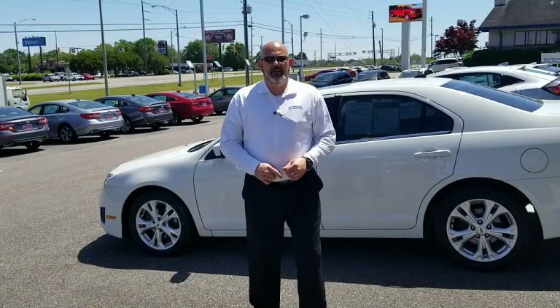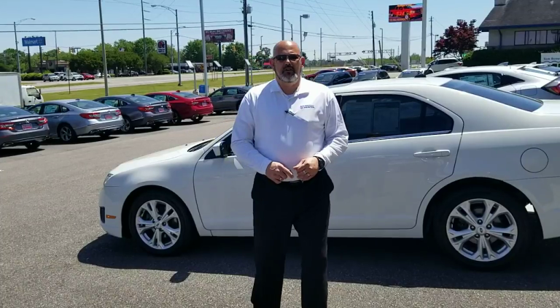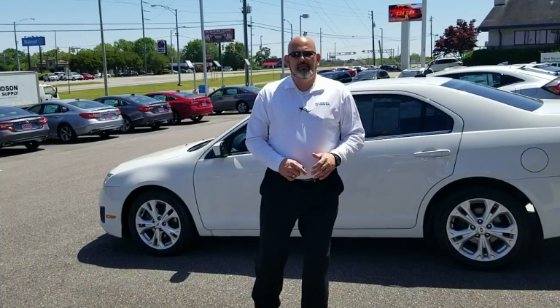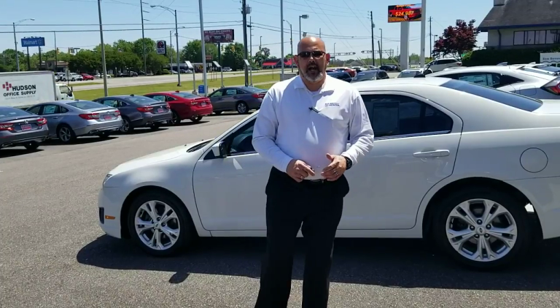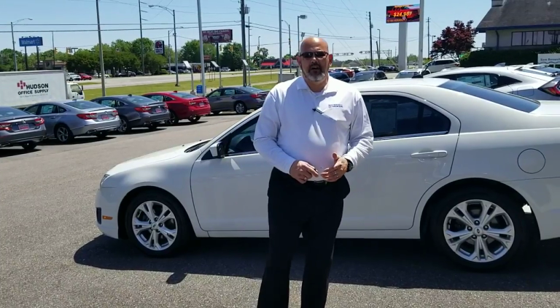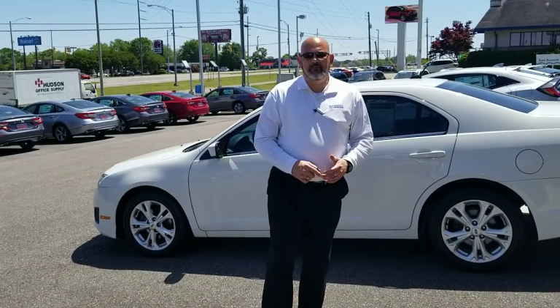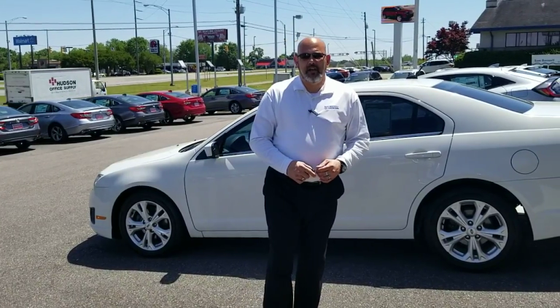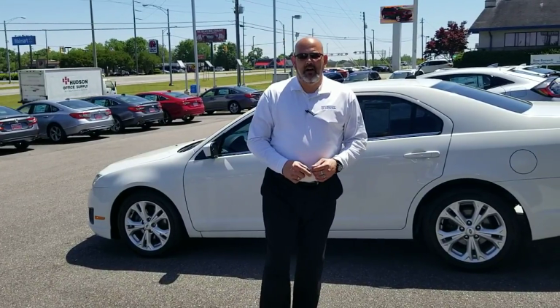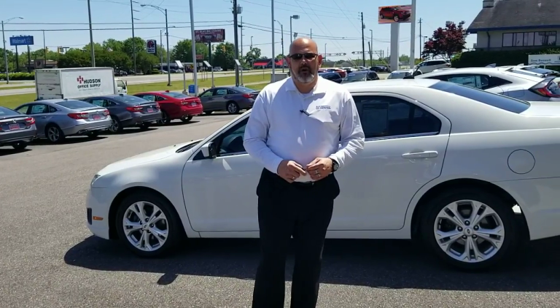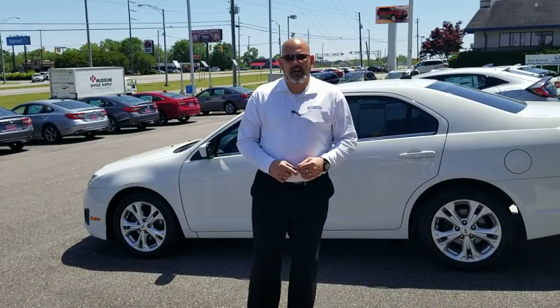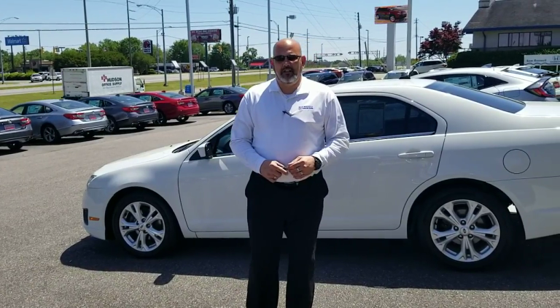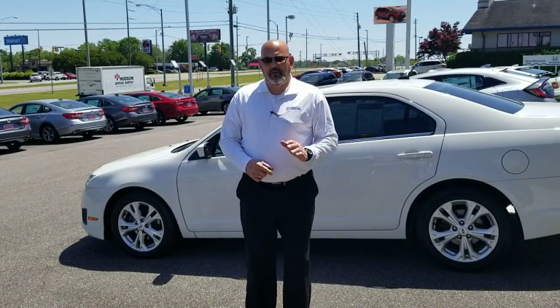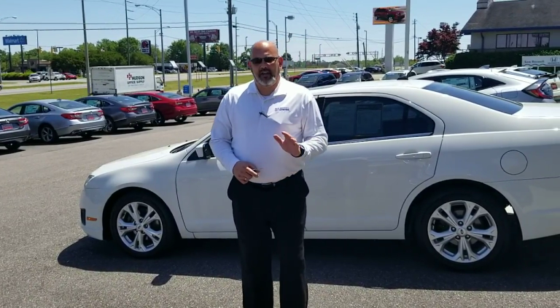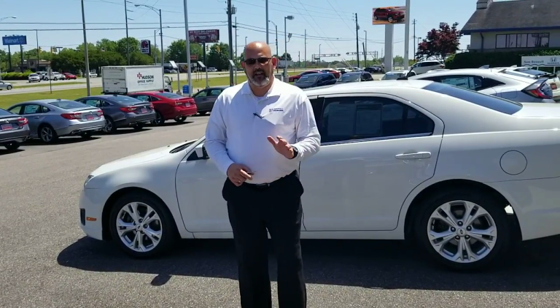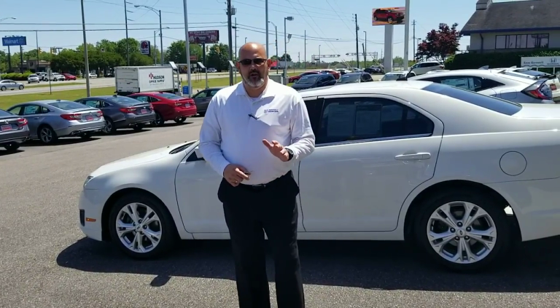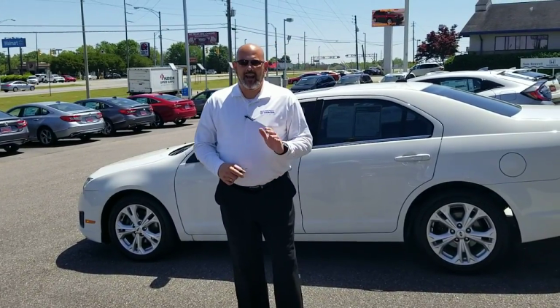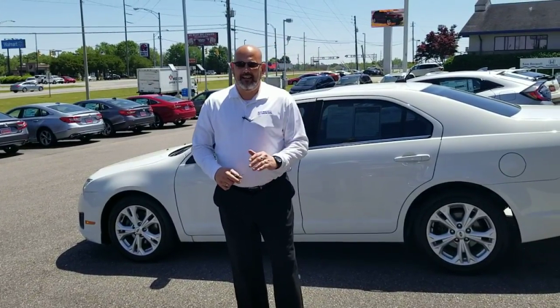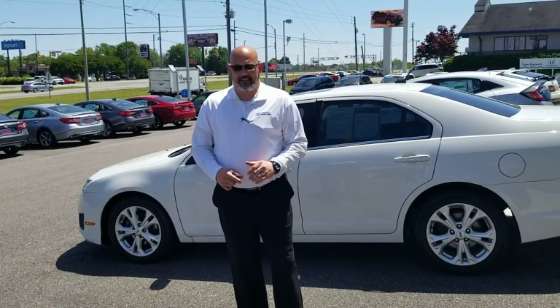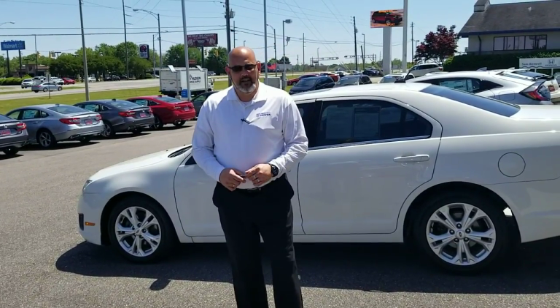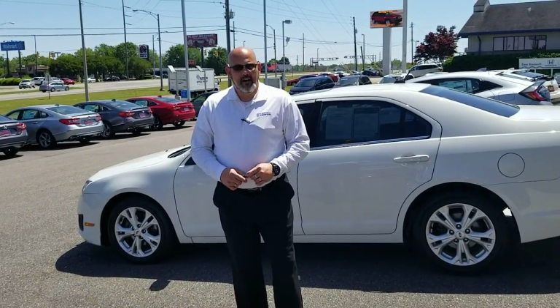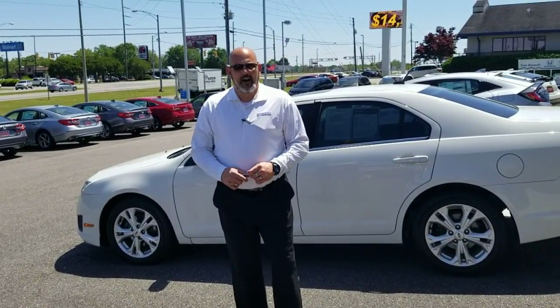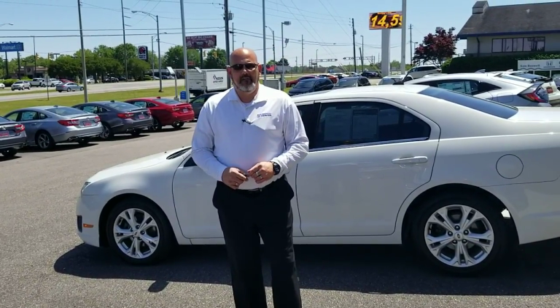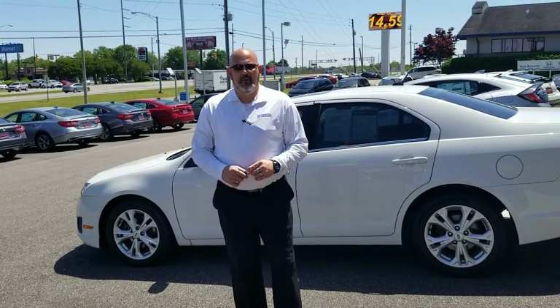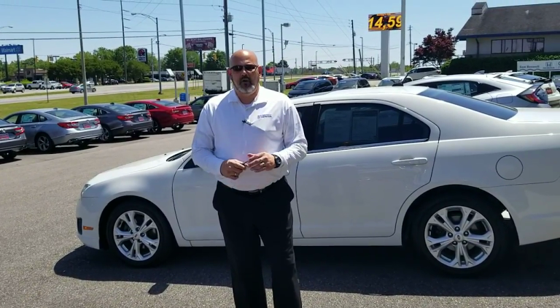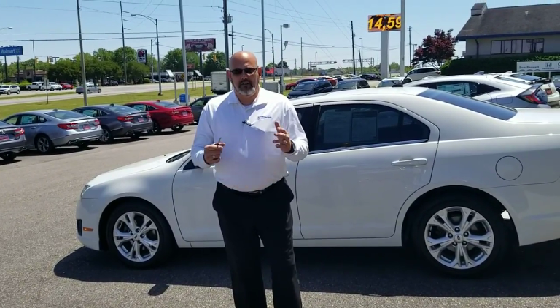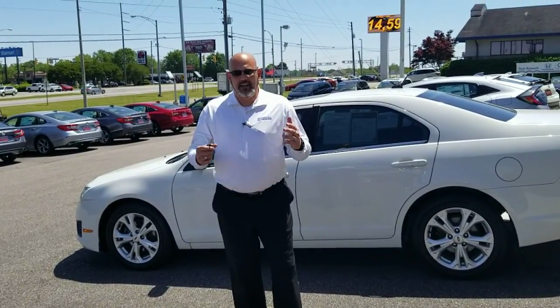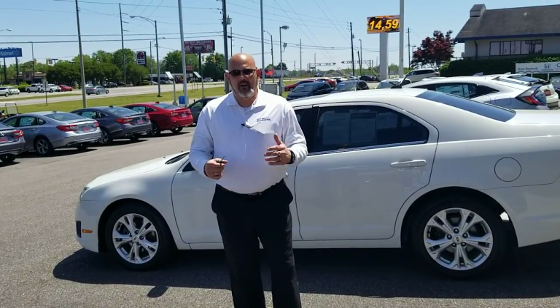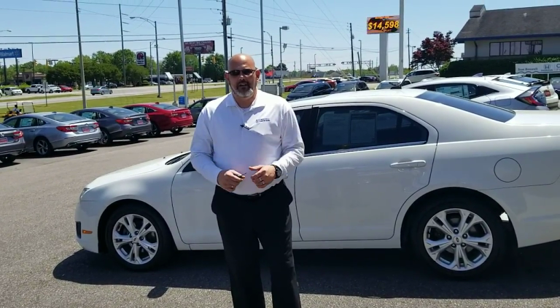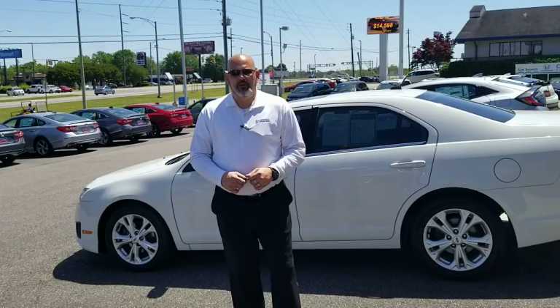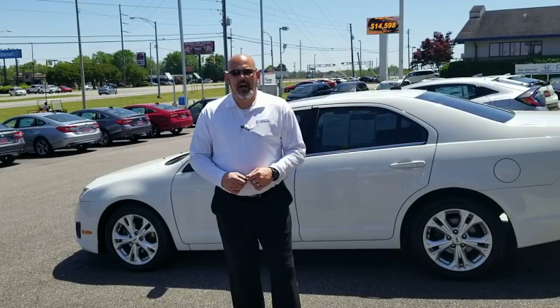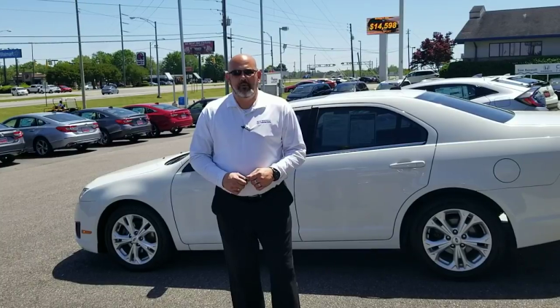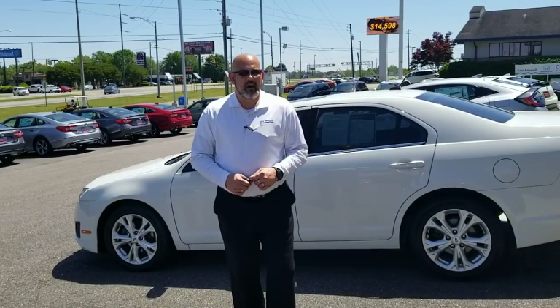Christopher Campbell here from San Boswell Honda. Just want to thank you and Lisa for allowing me to try to help you out.